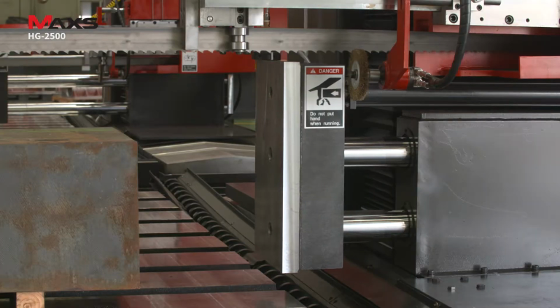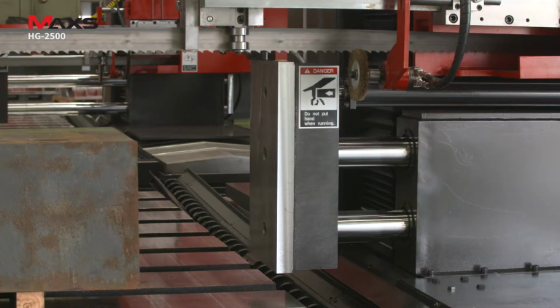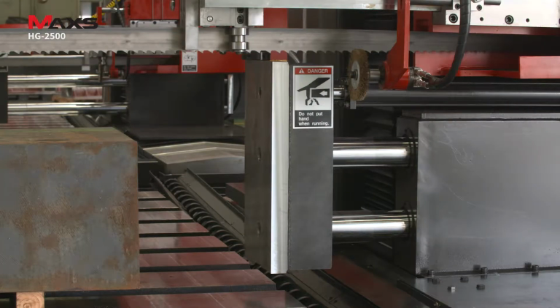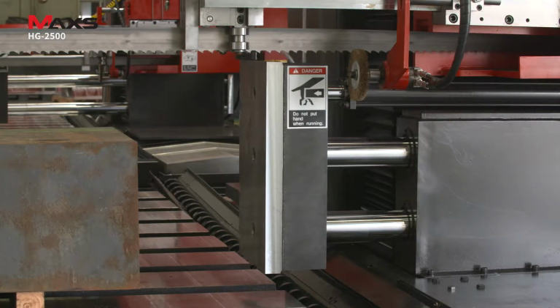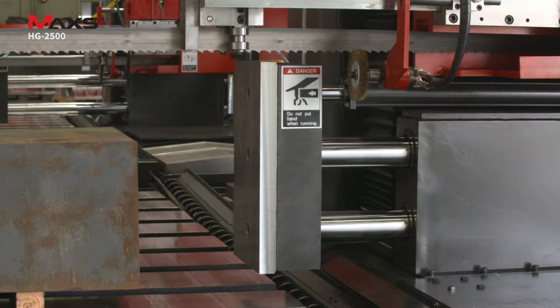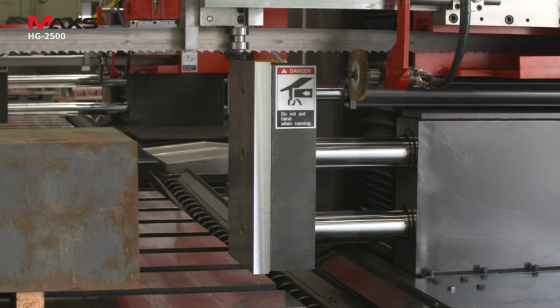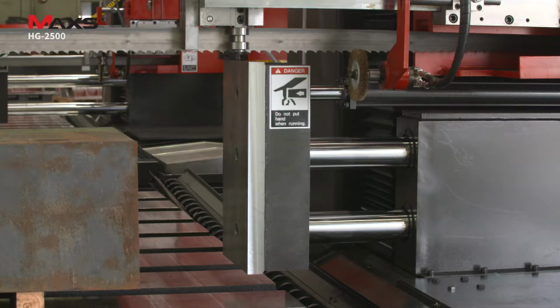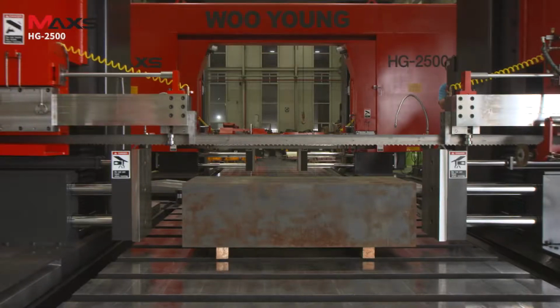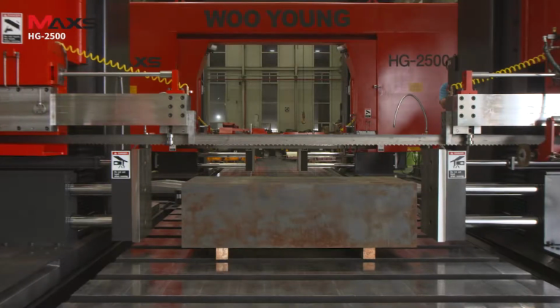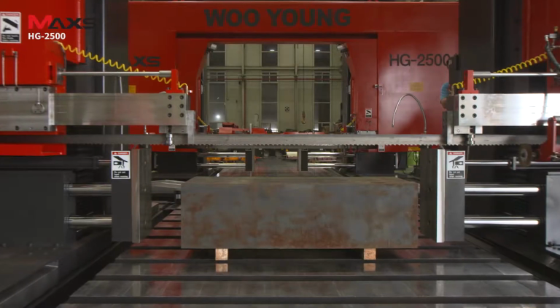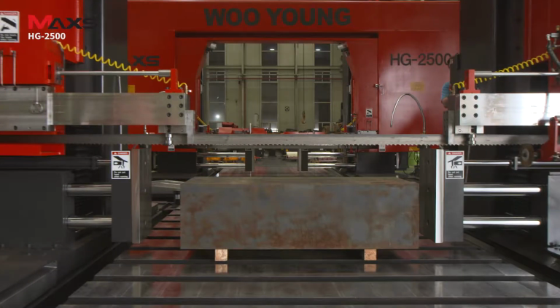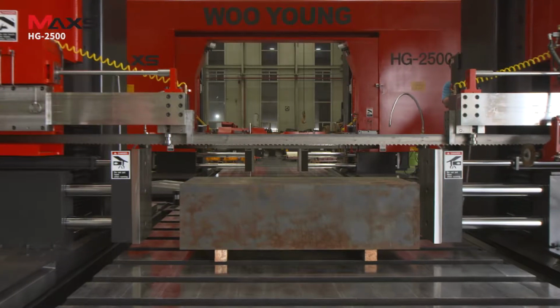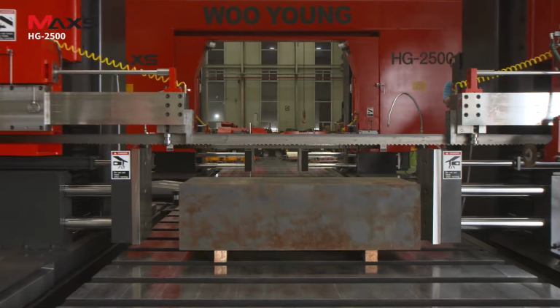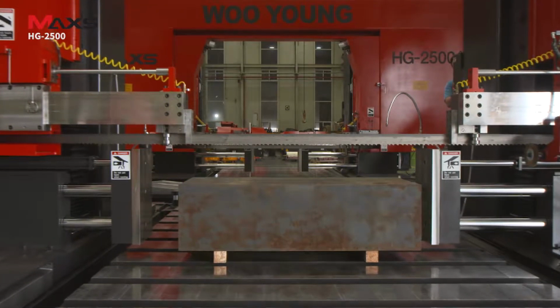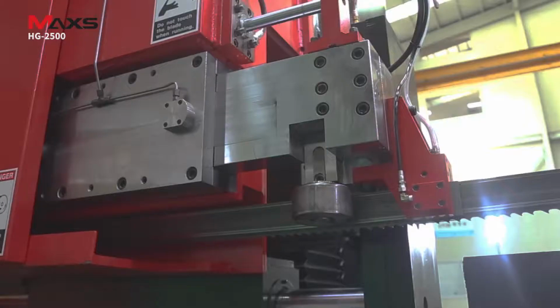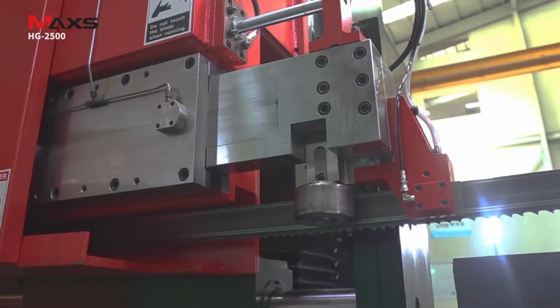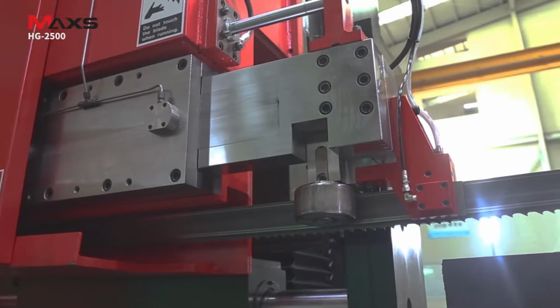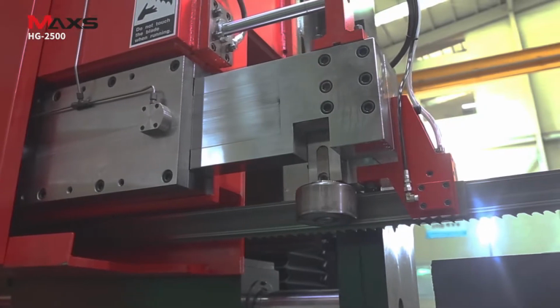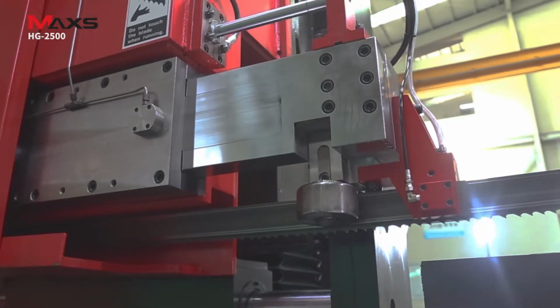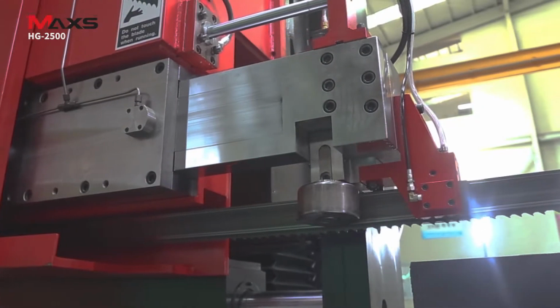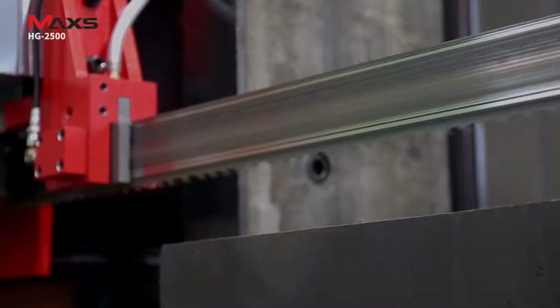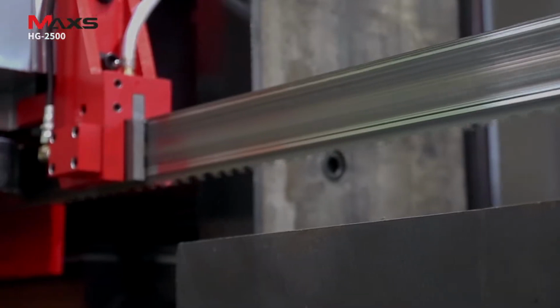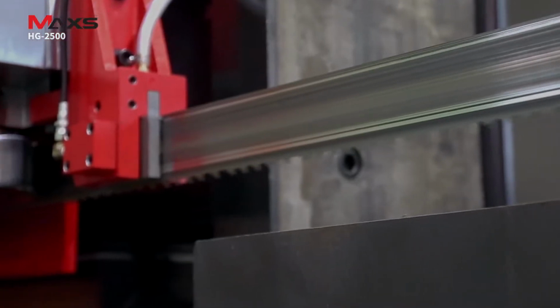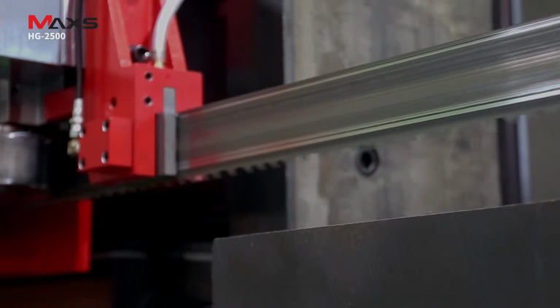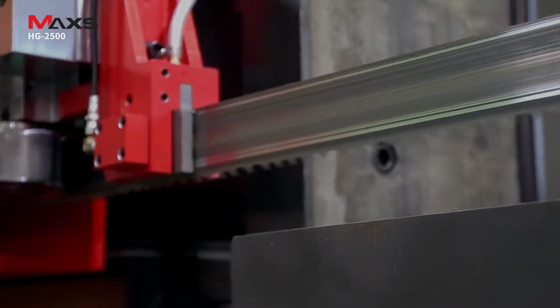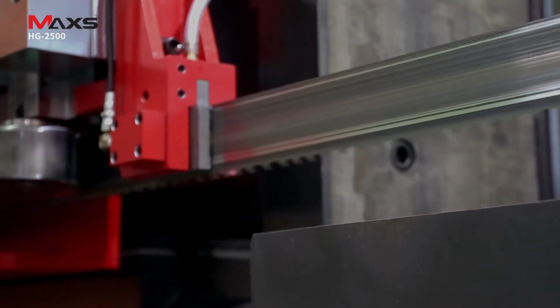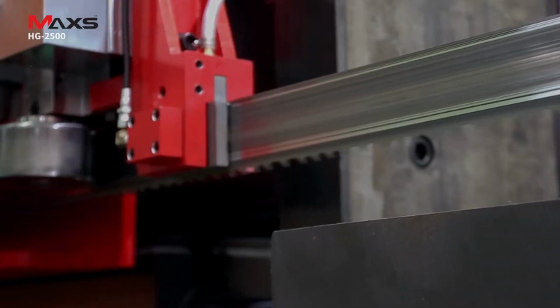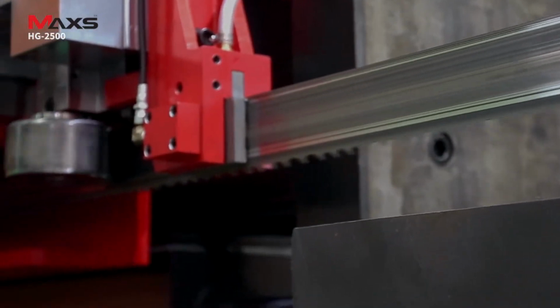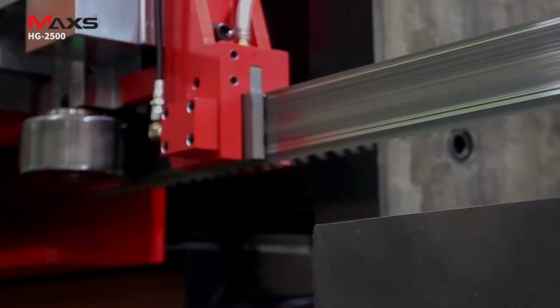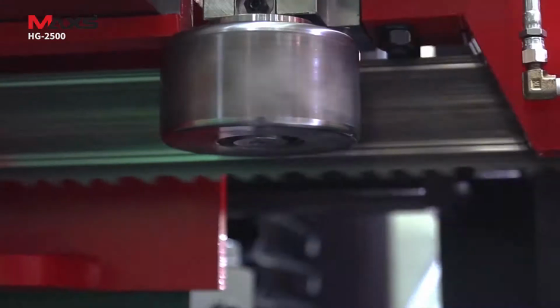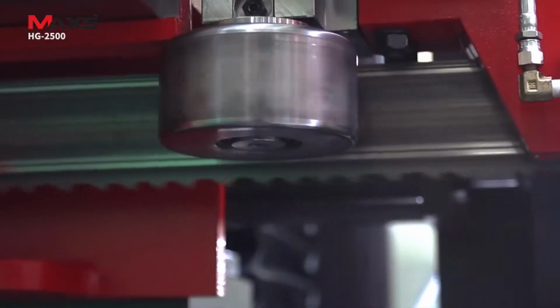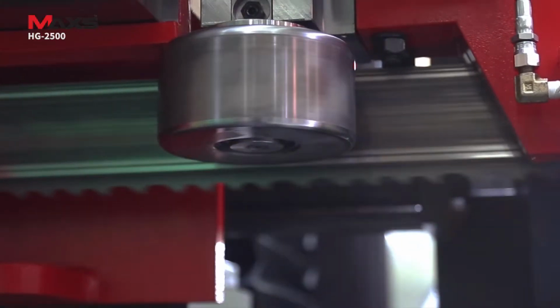With its gantry-type structure, the HG2500 is capable of fast and accurate descending and cutting.